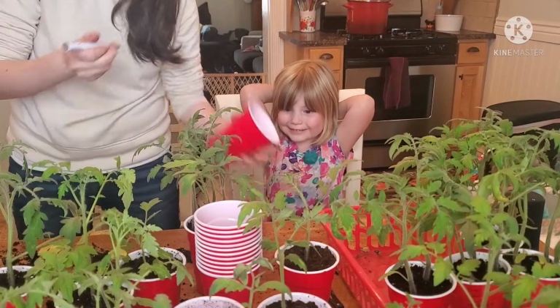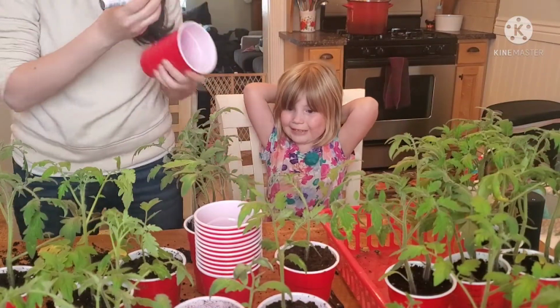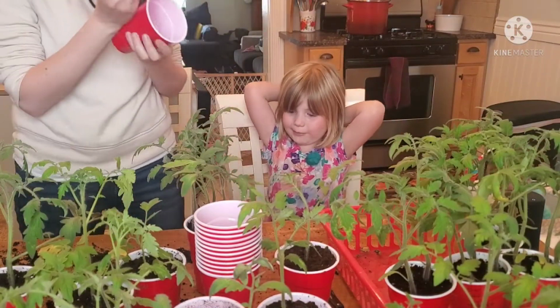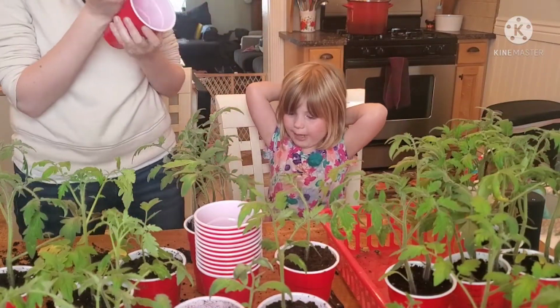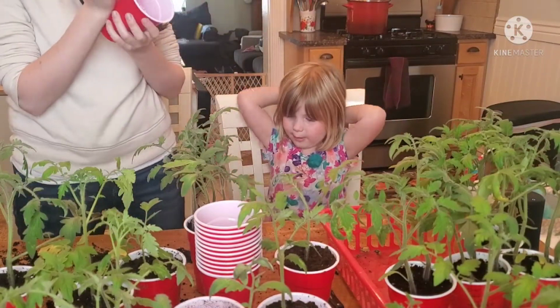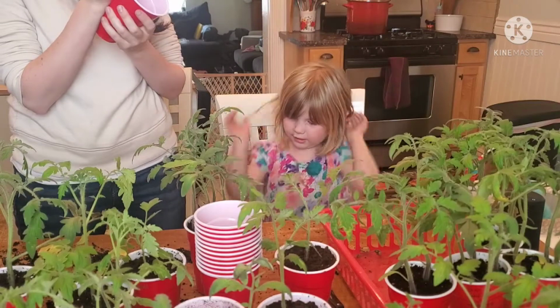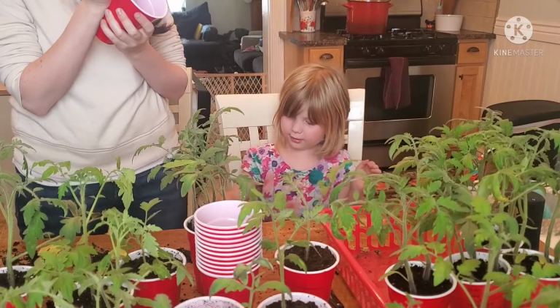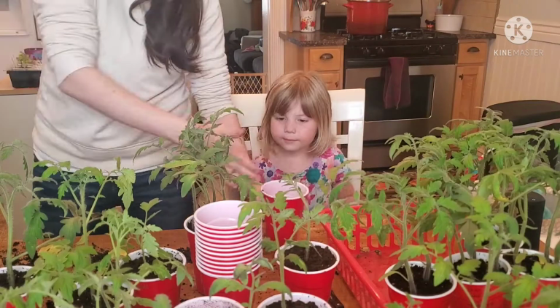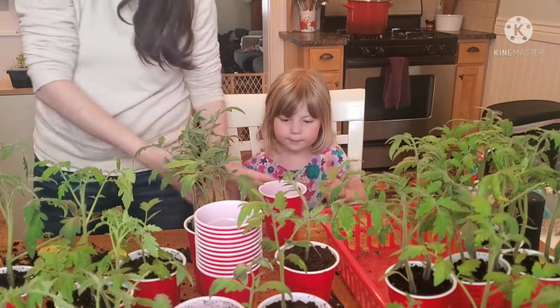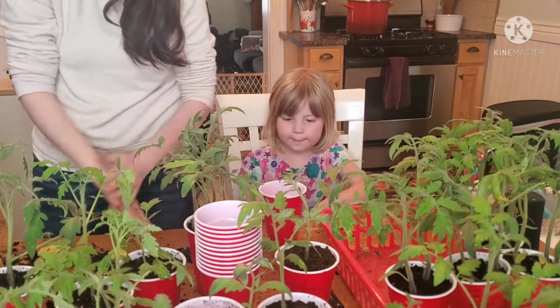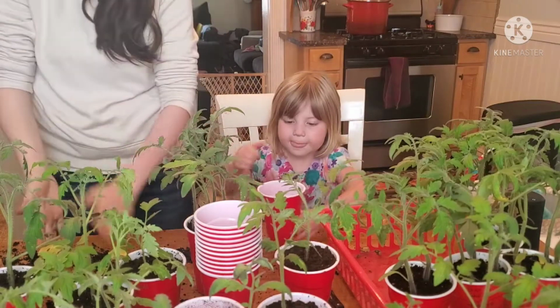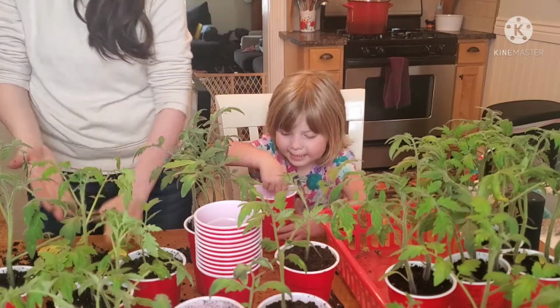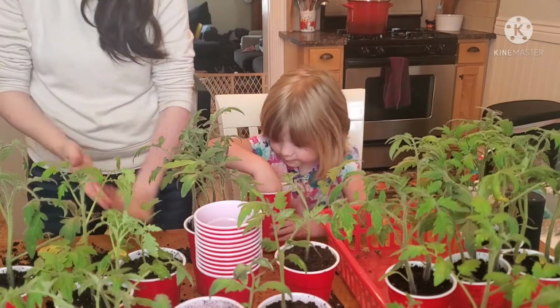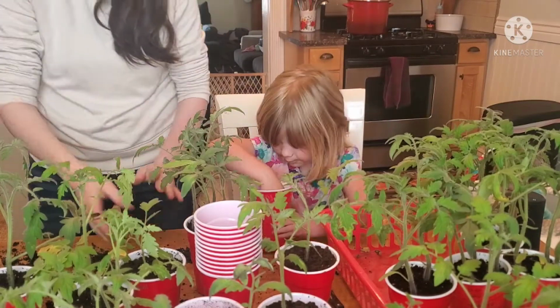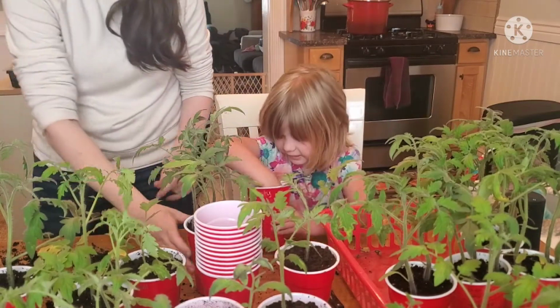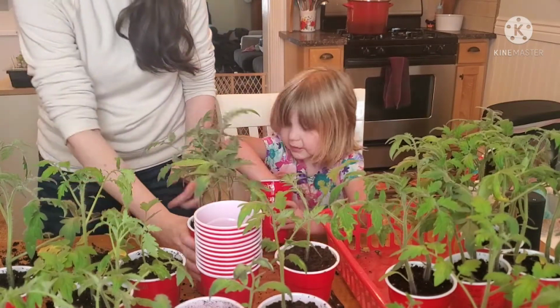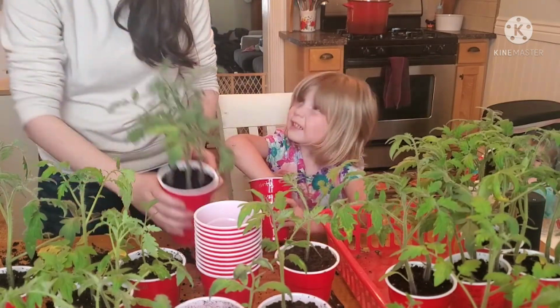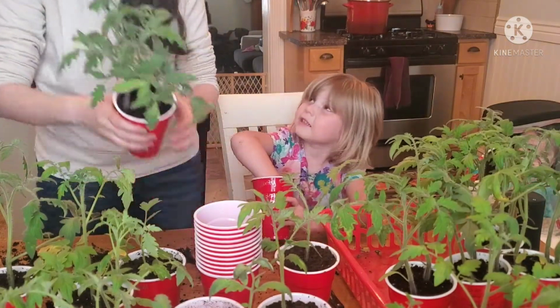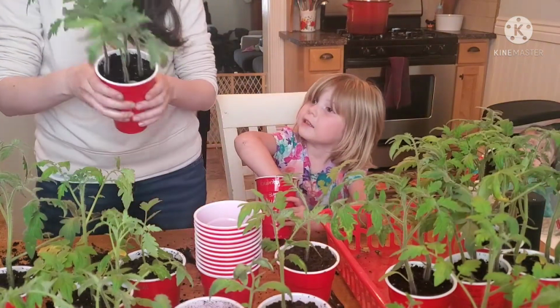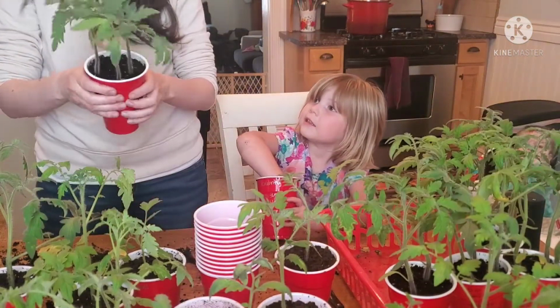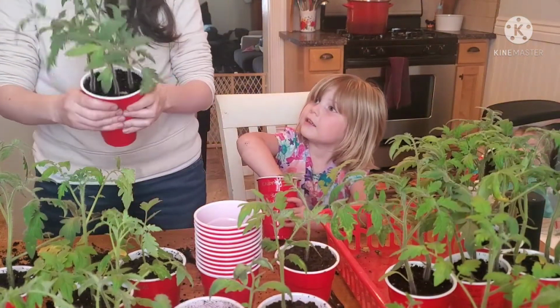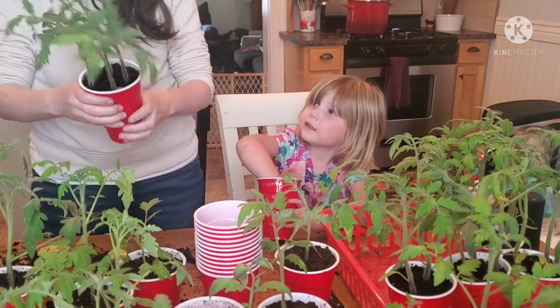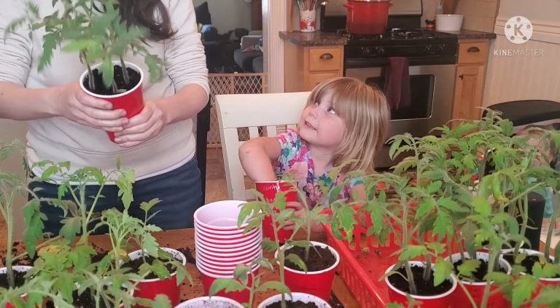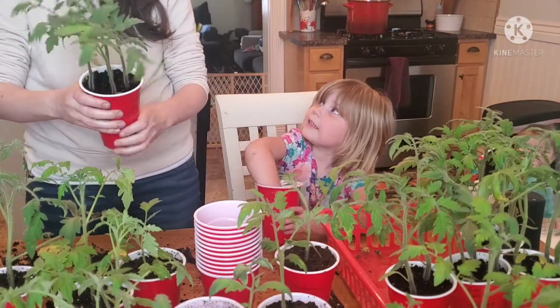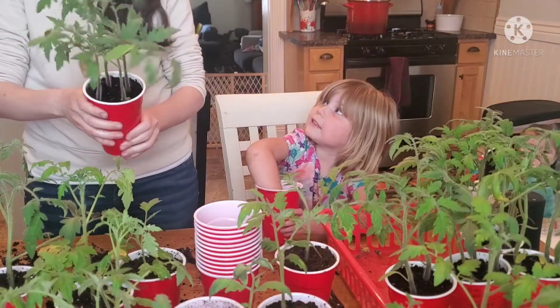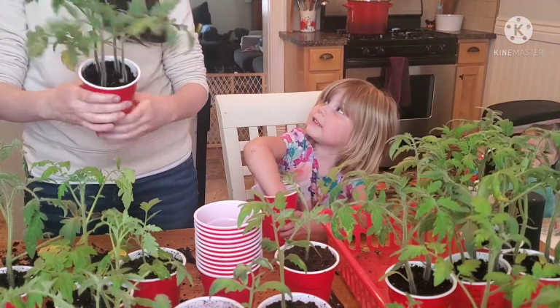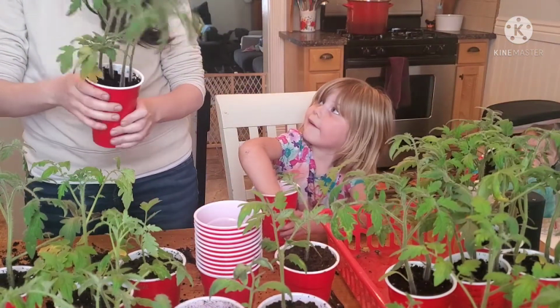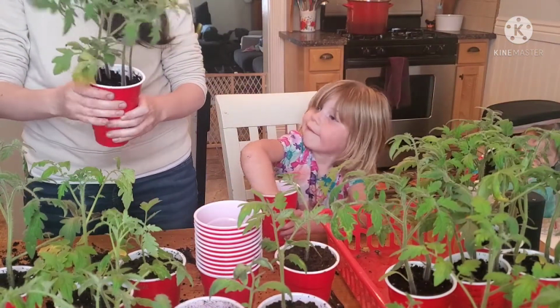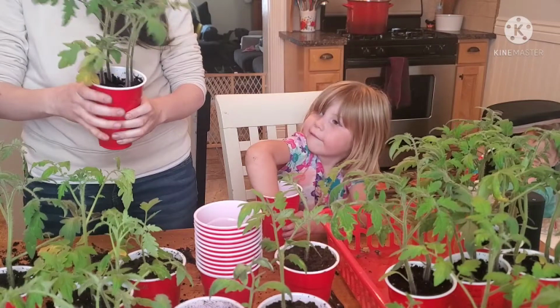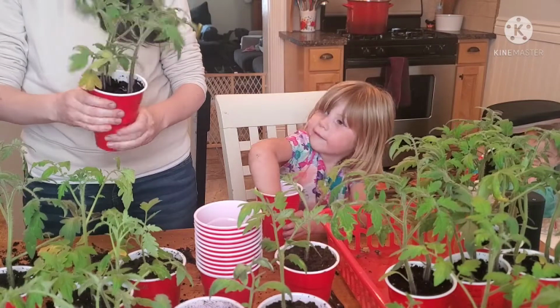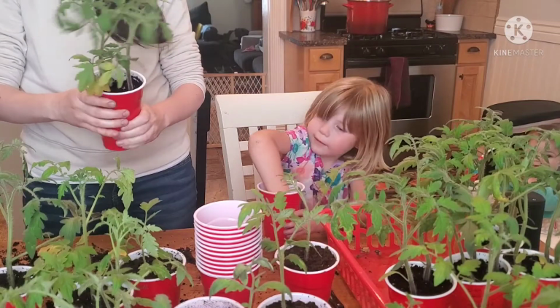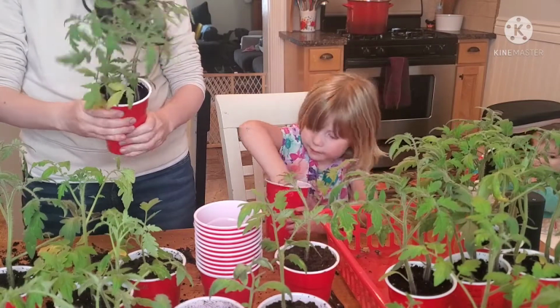Of course, I had to include some clips of me and my daughter repotting the plants. She loves to help me with everything related to the garden, and I absolutely love it.